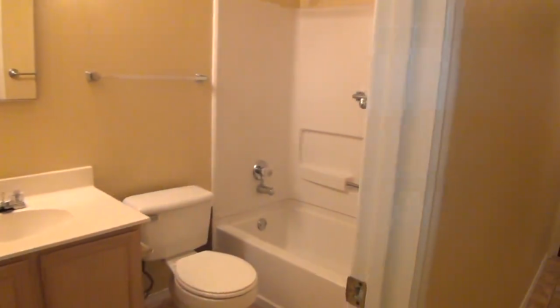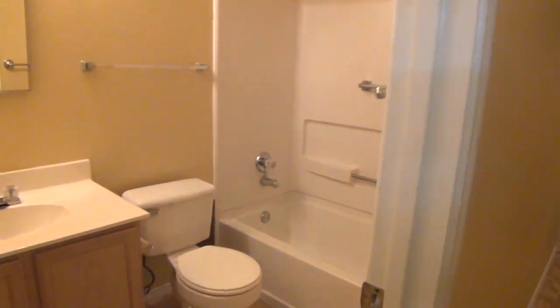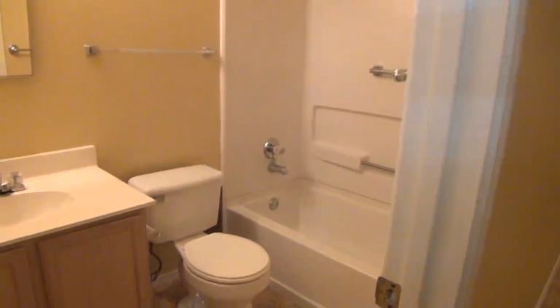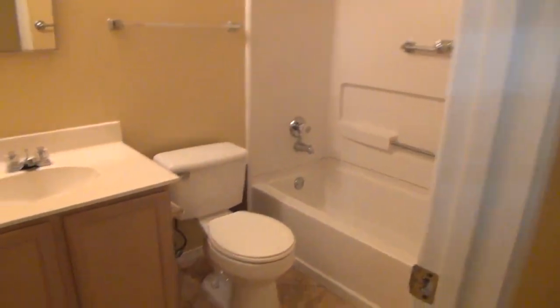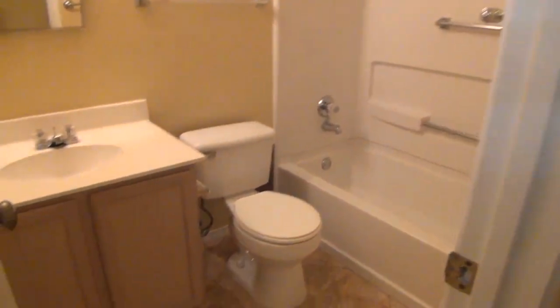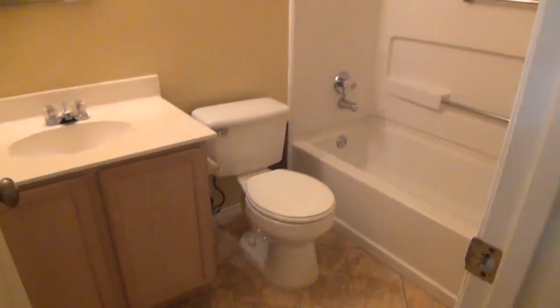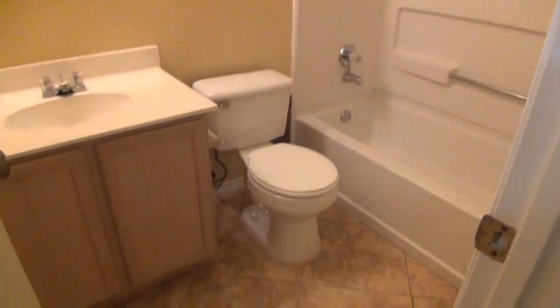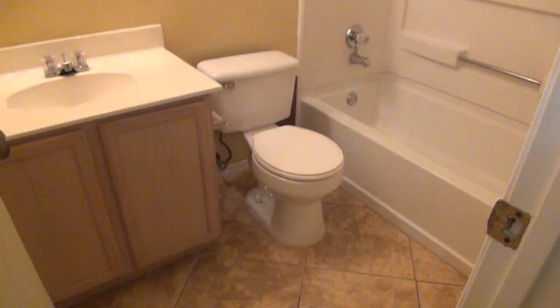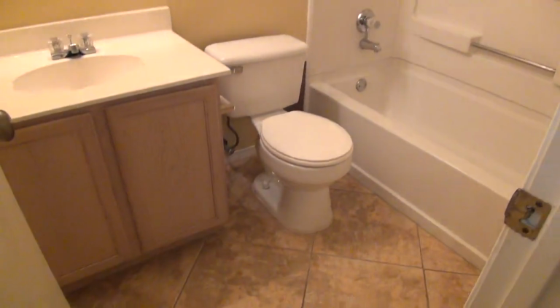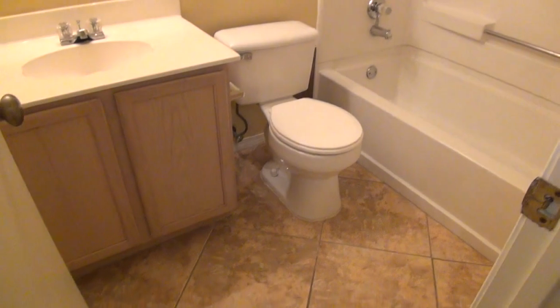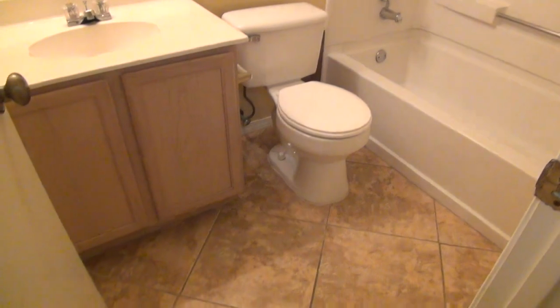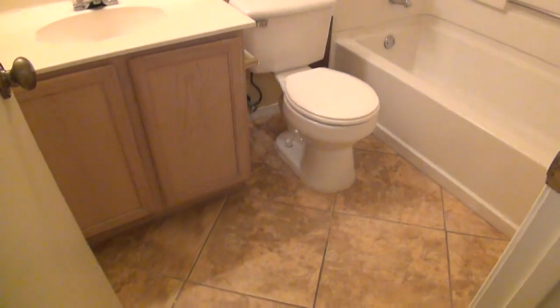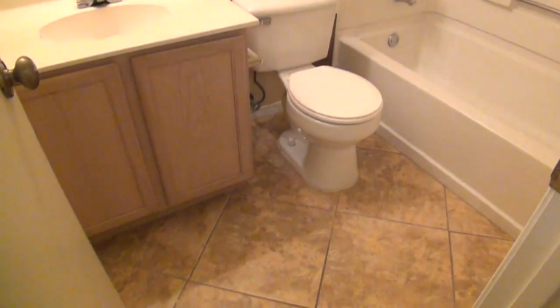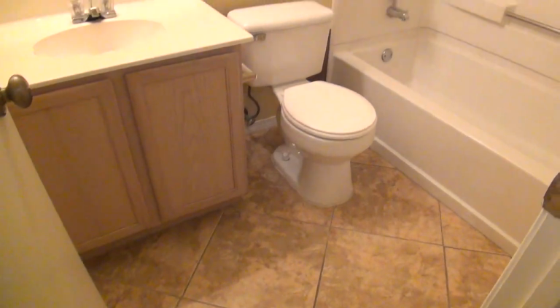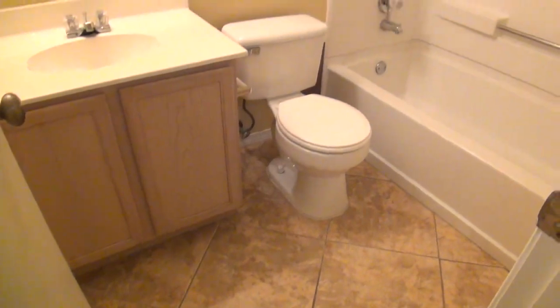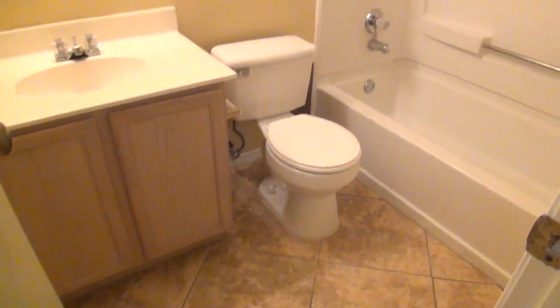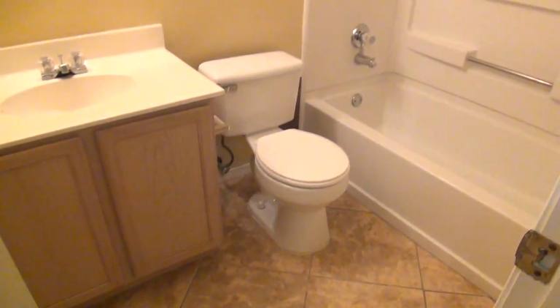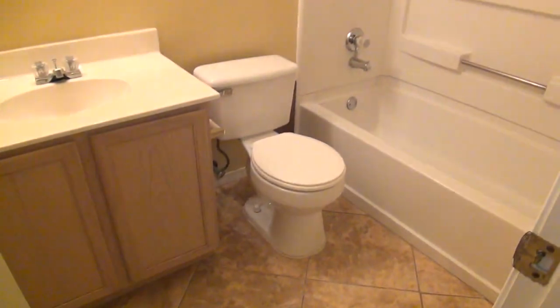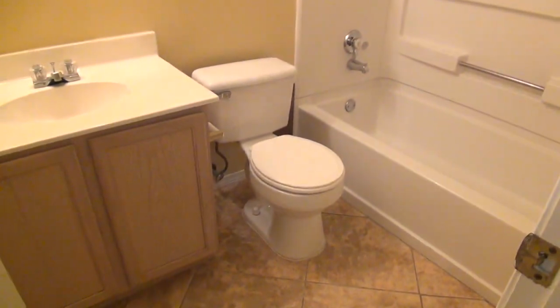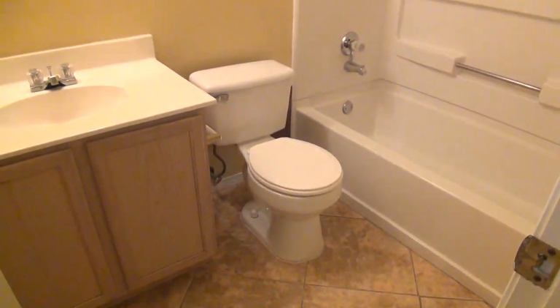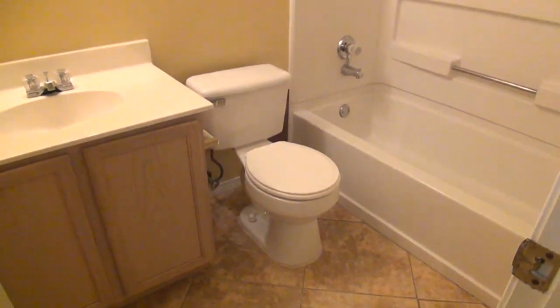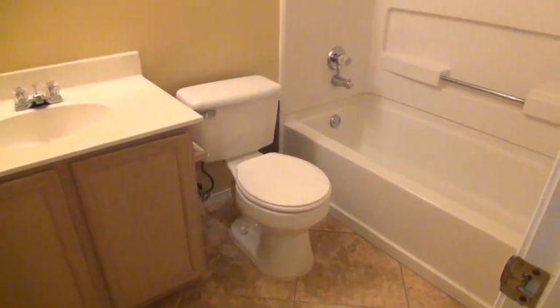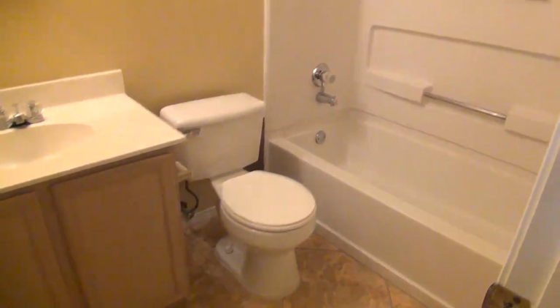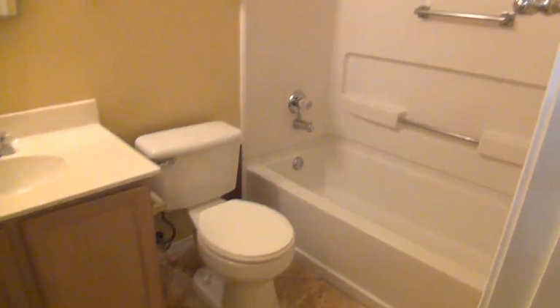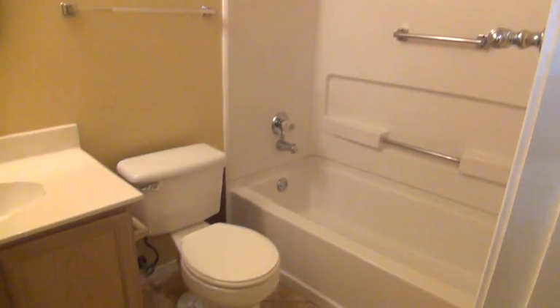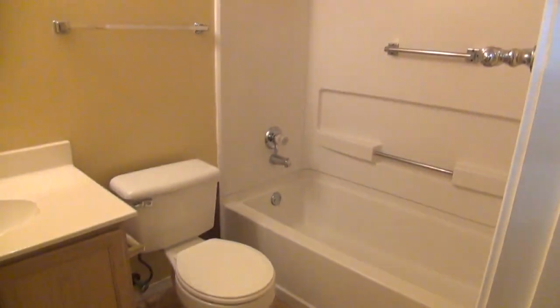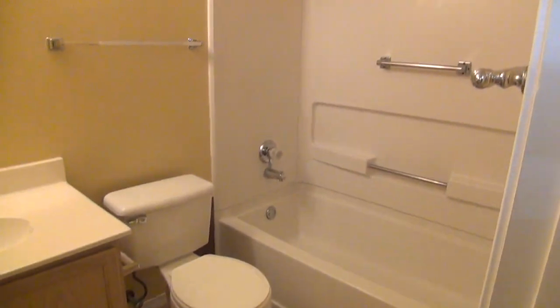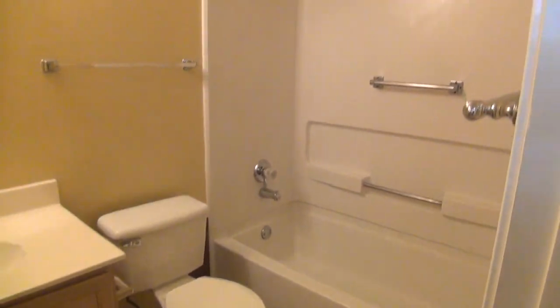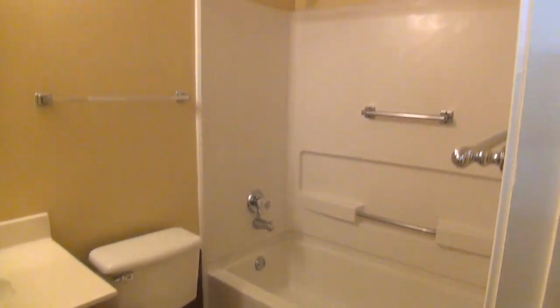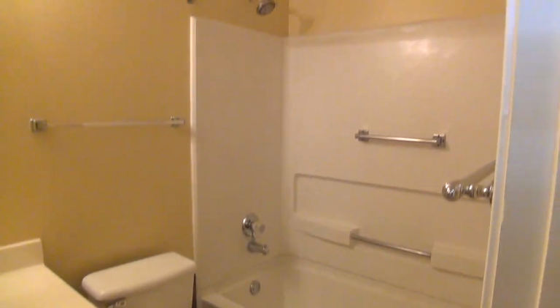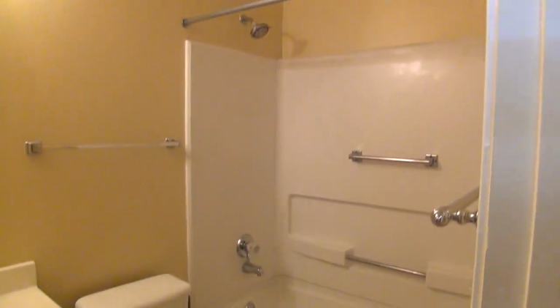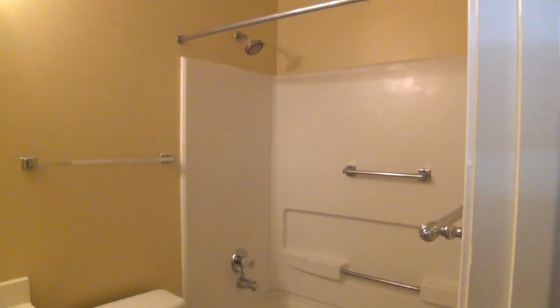Here we have the hall bath — the full bath with tile floors. You've got the shower-tub combination here.